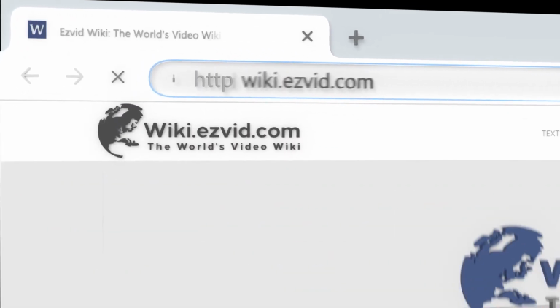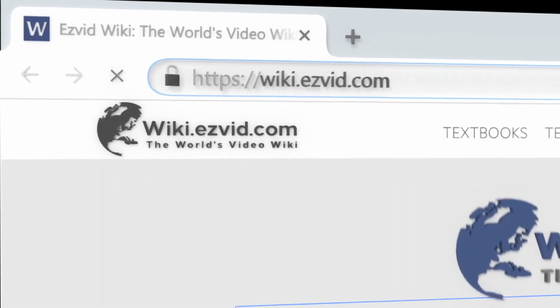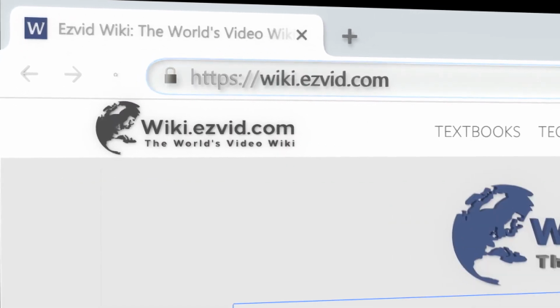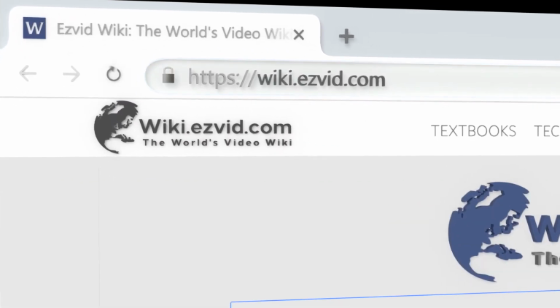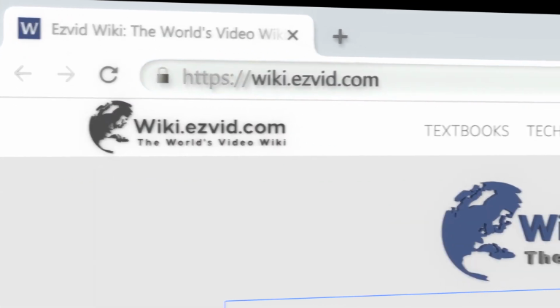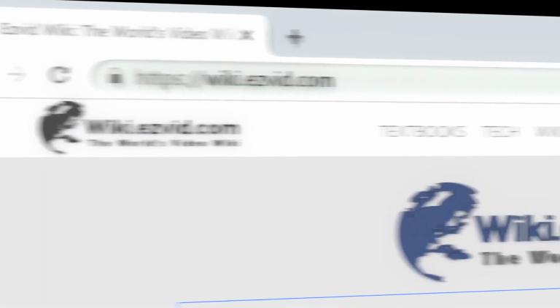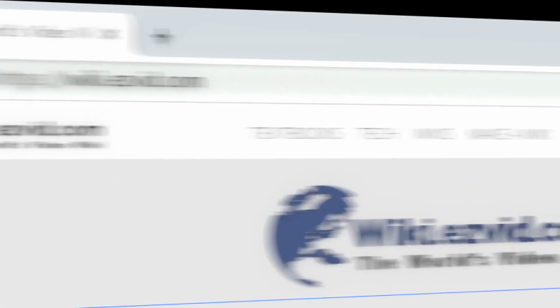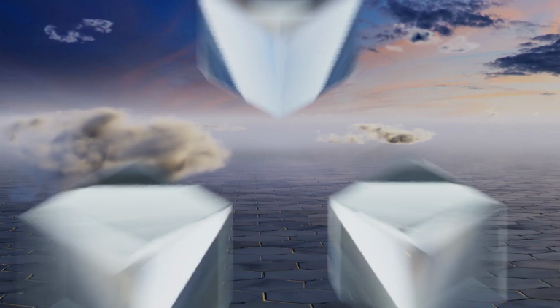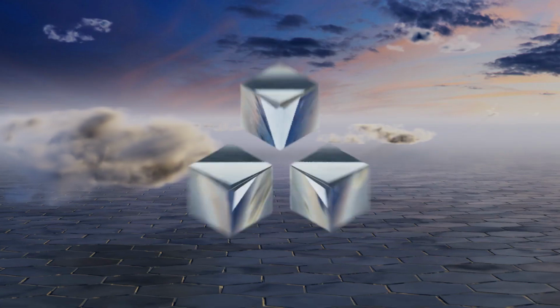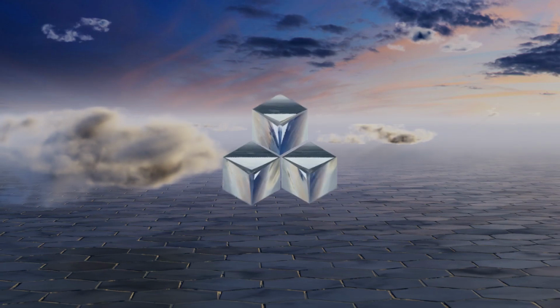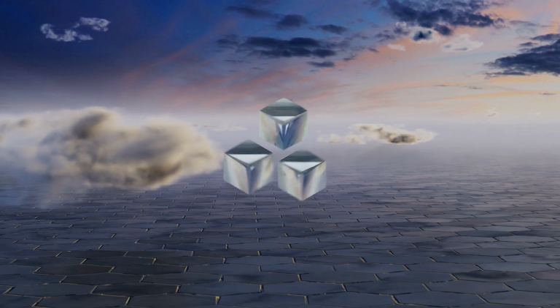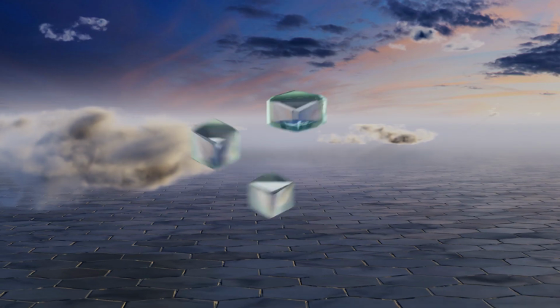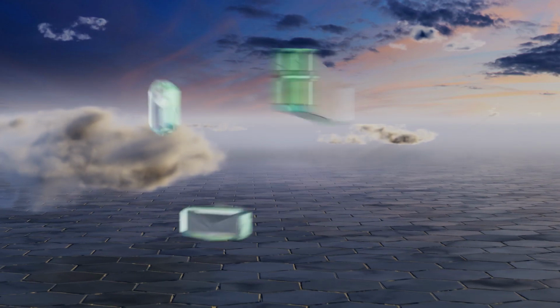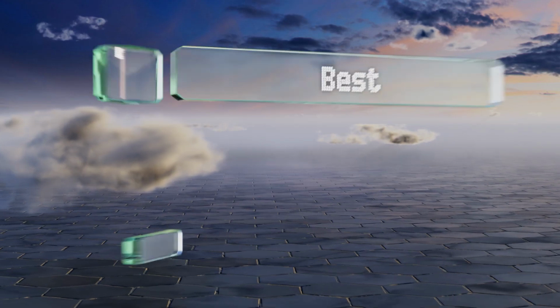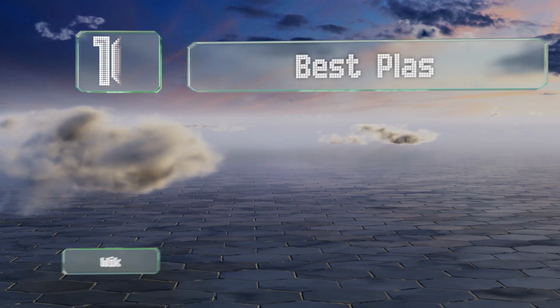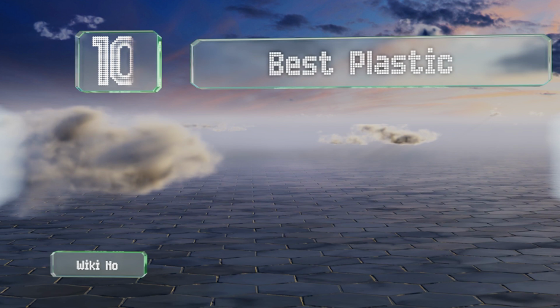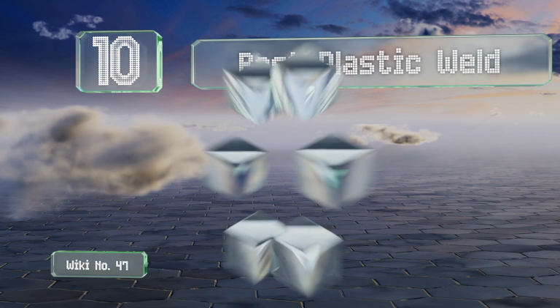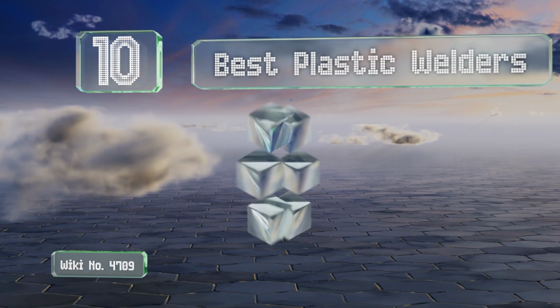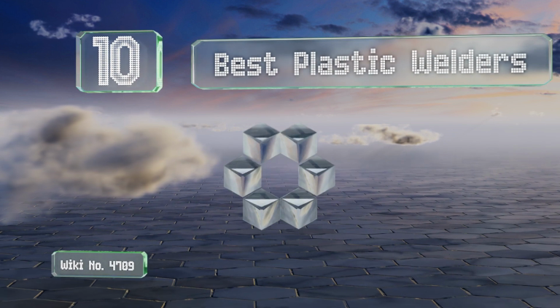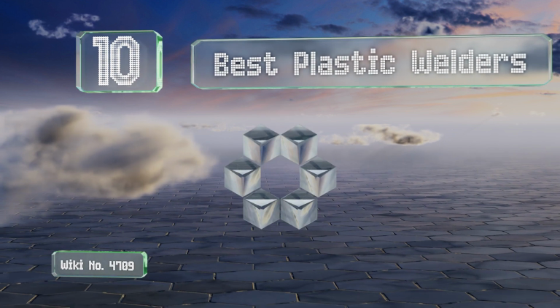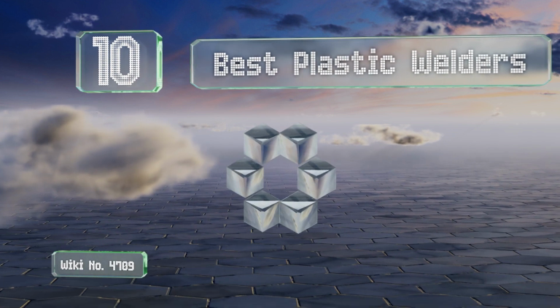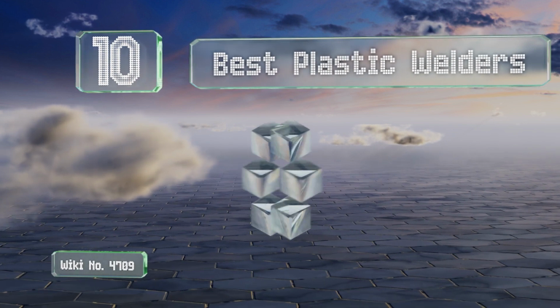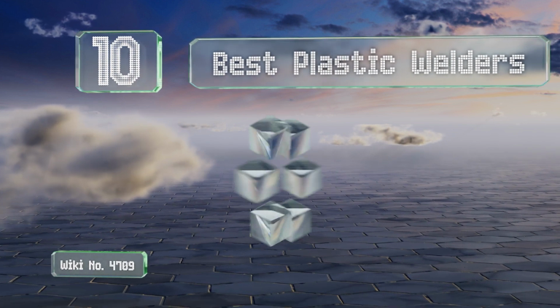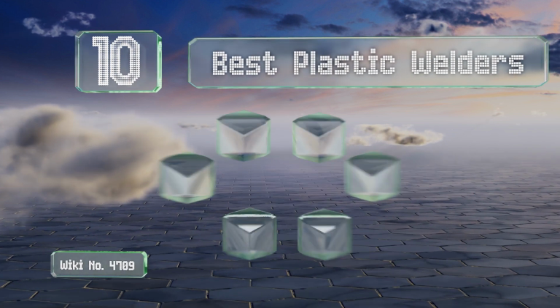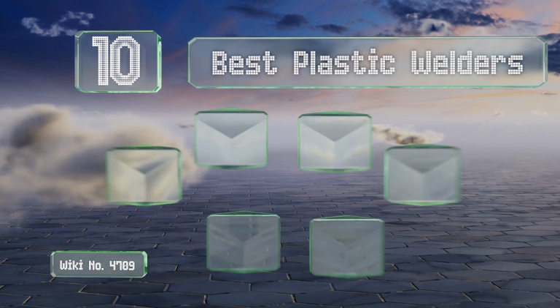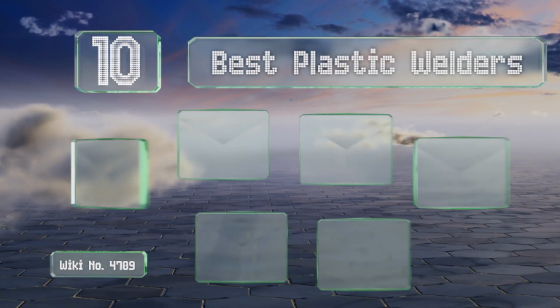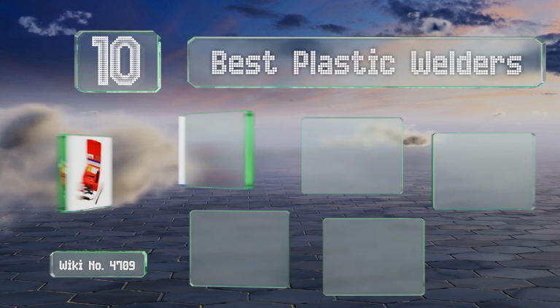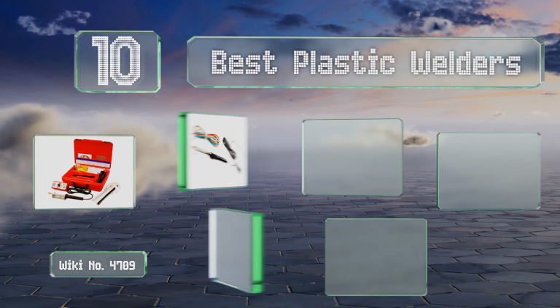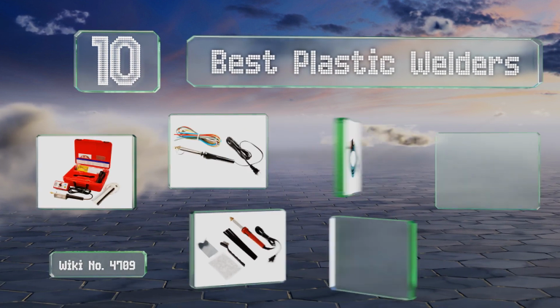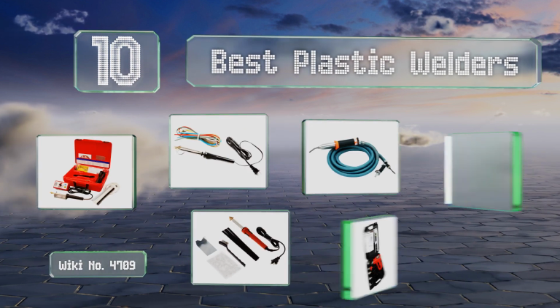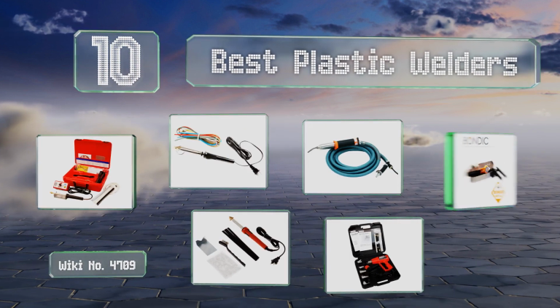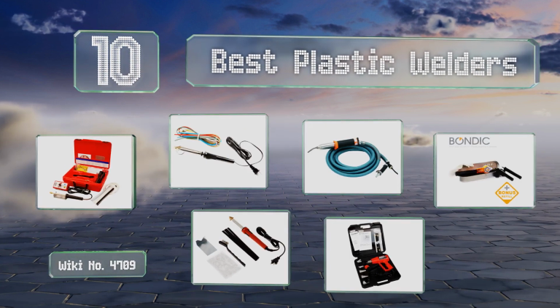Easyvid presents the 10 best plastic welders. Let's get started with the list.